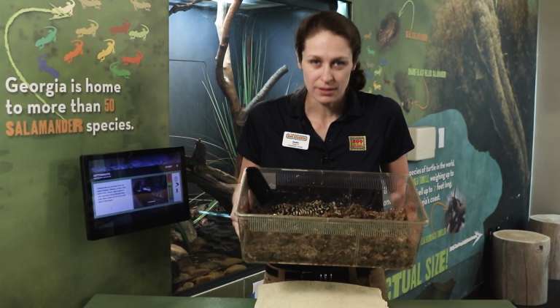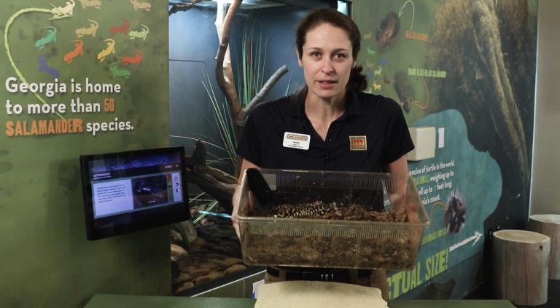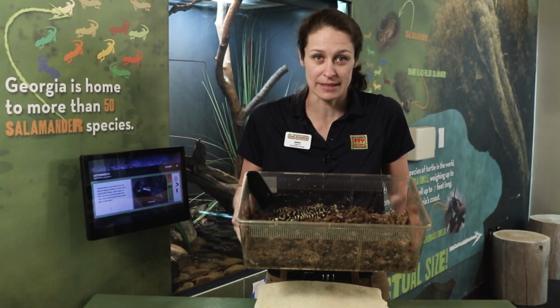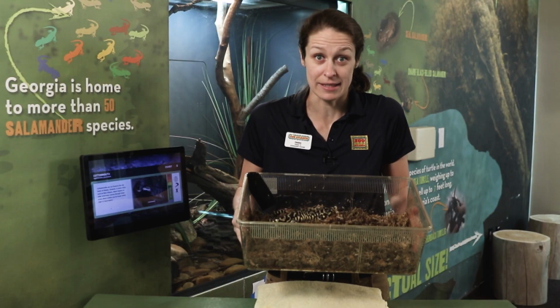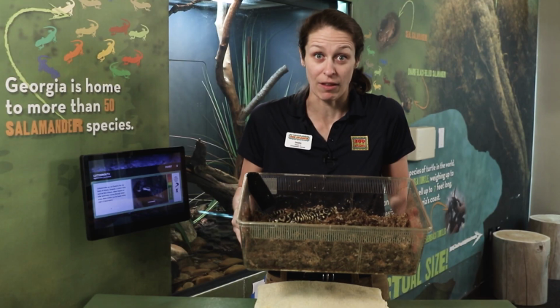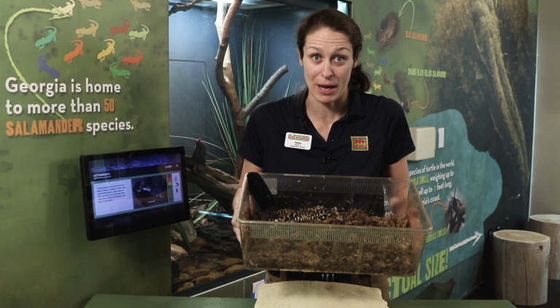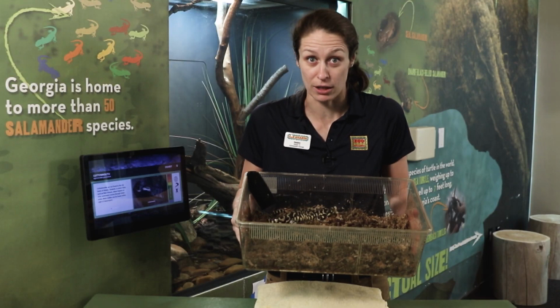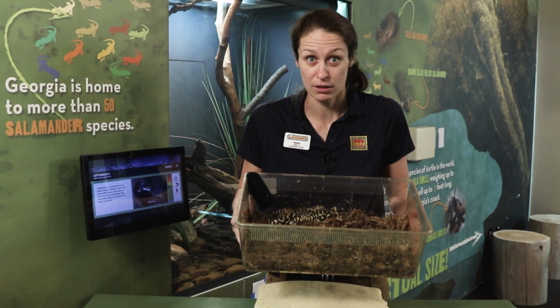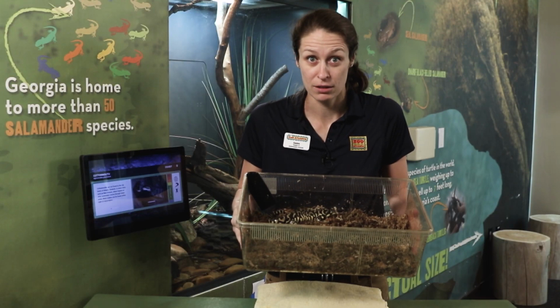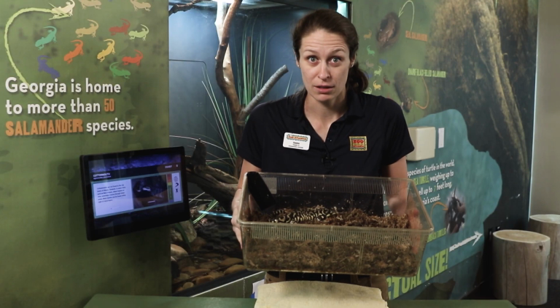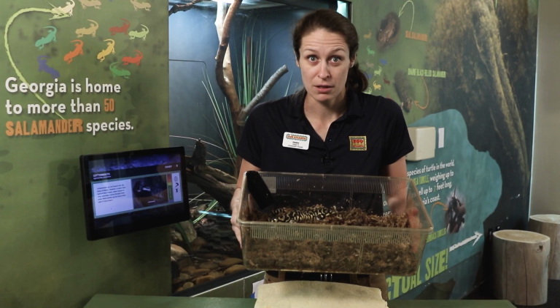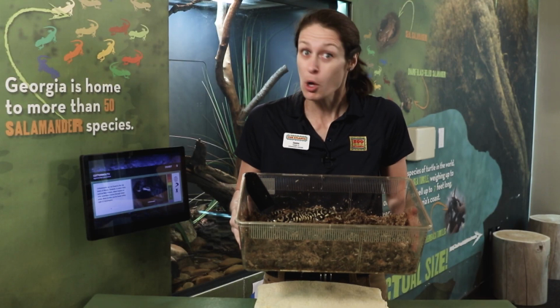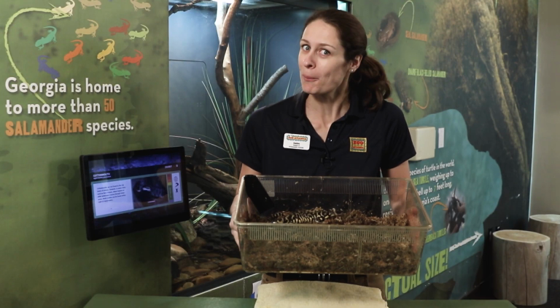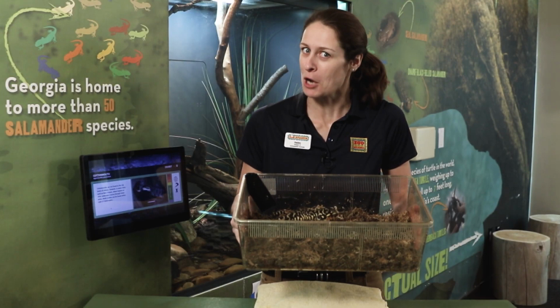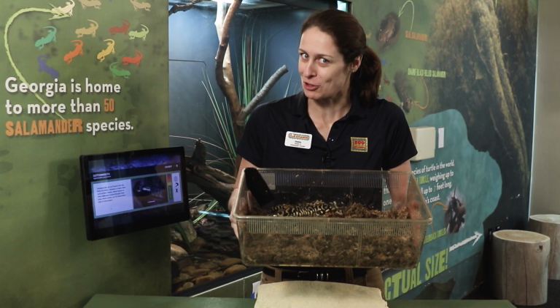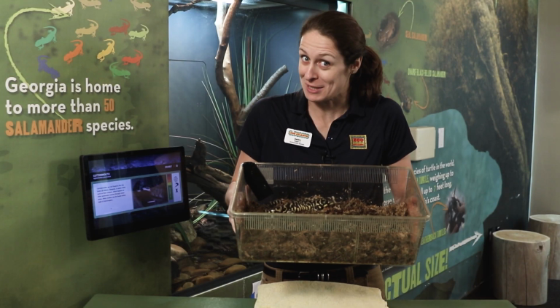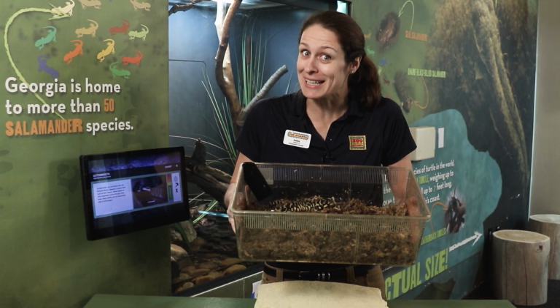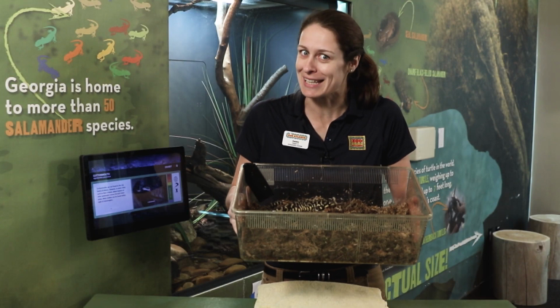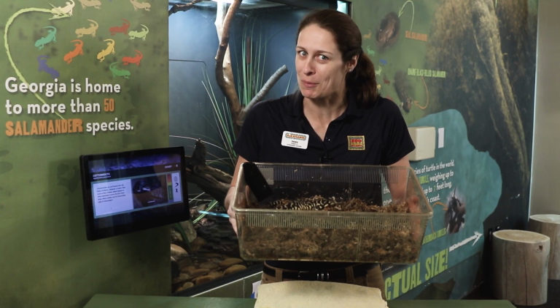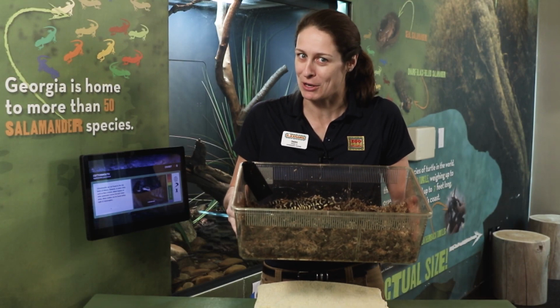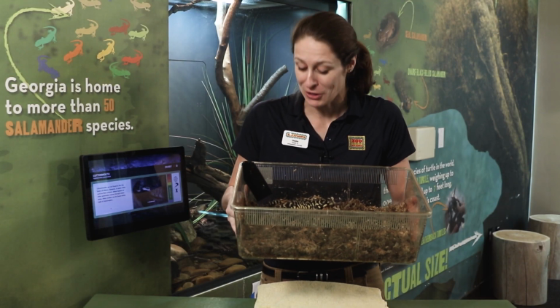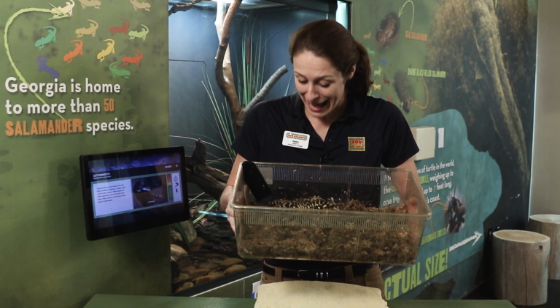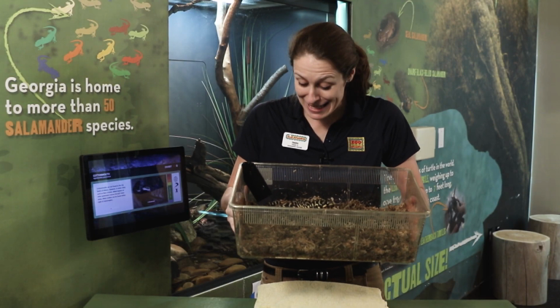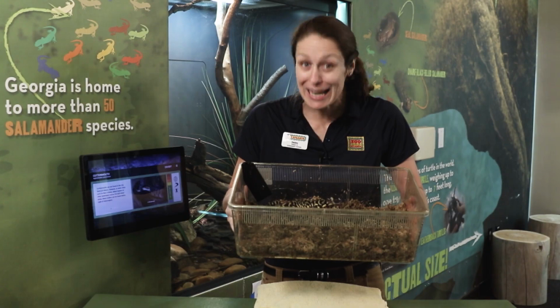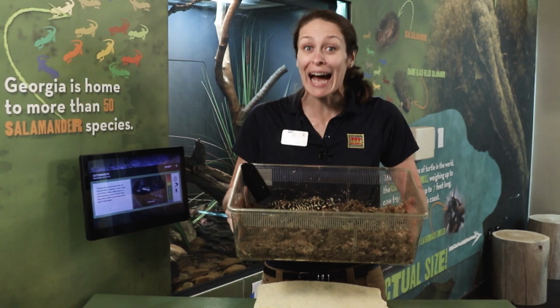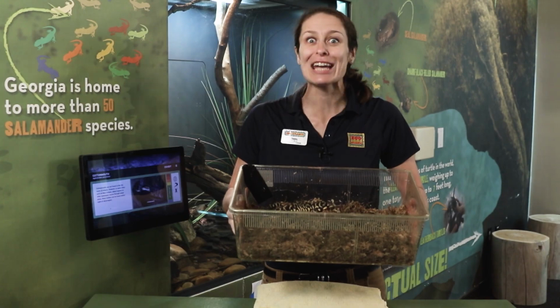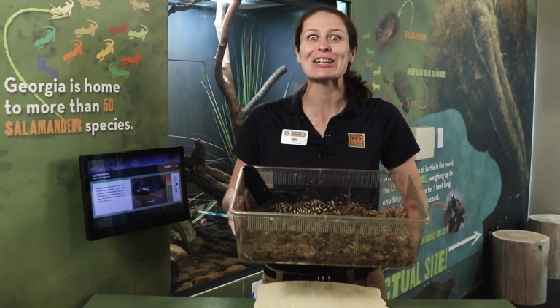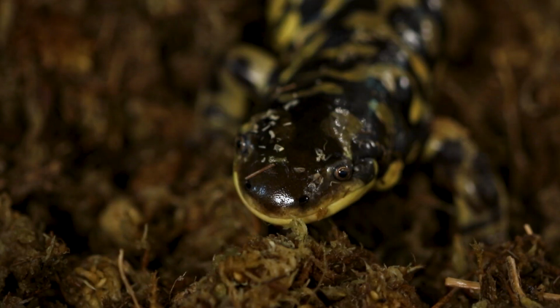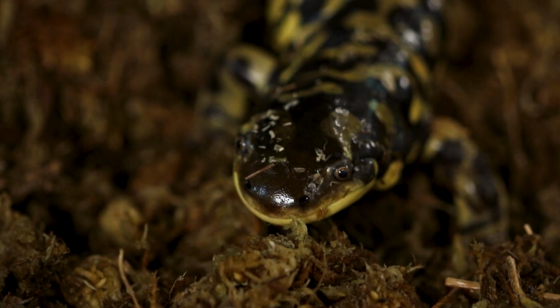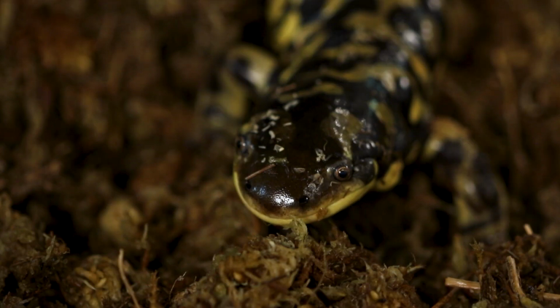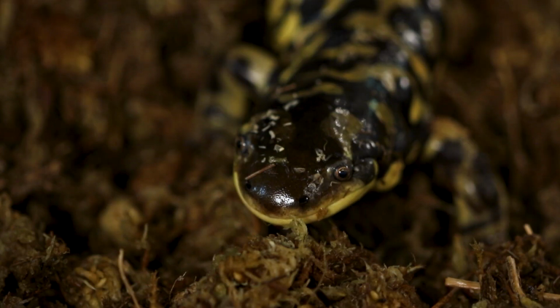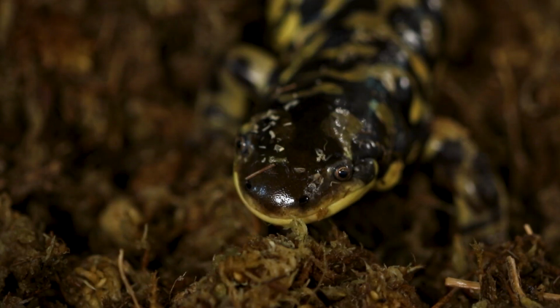It's a salamander. But not just any salamander — a tiger salamander.